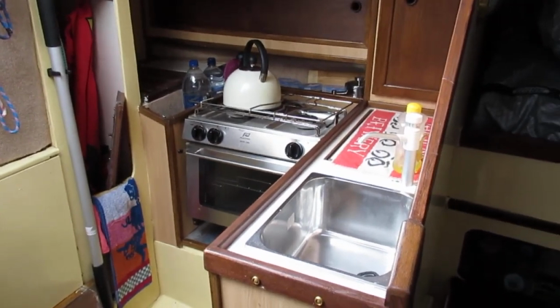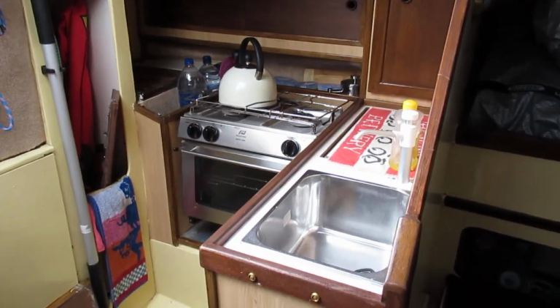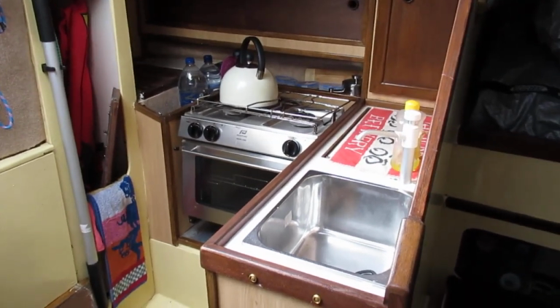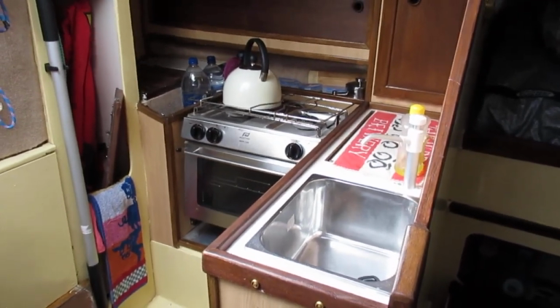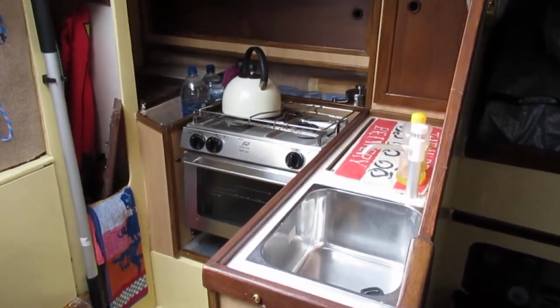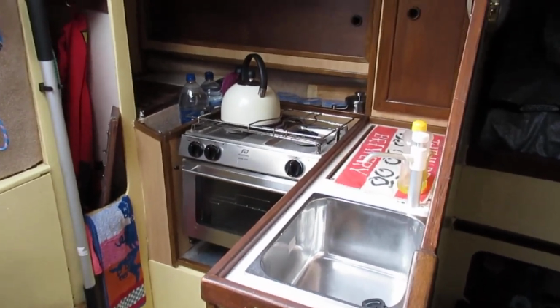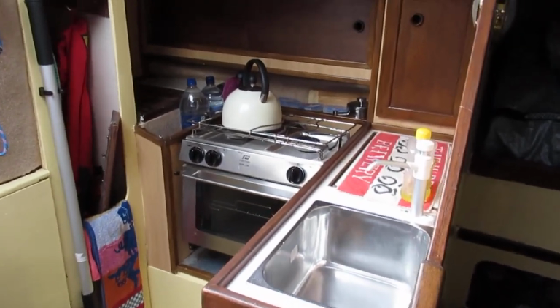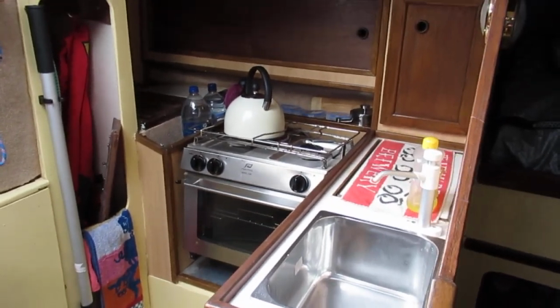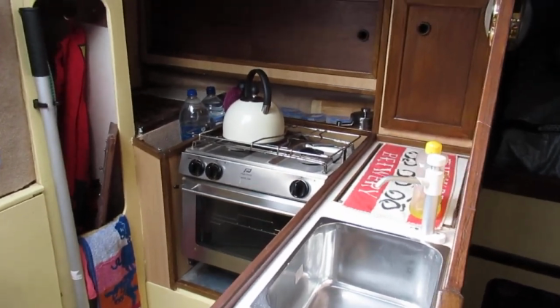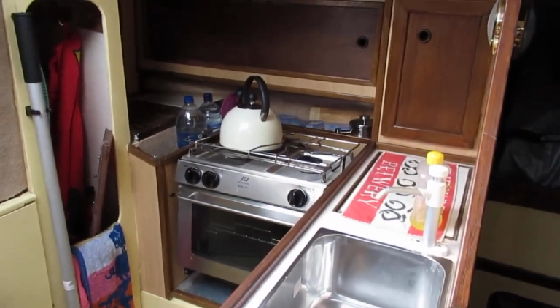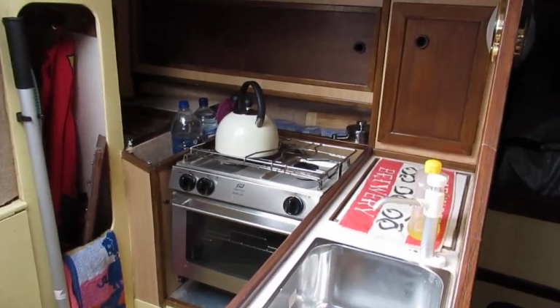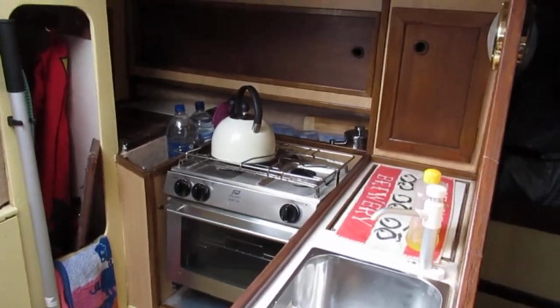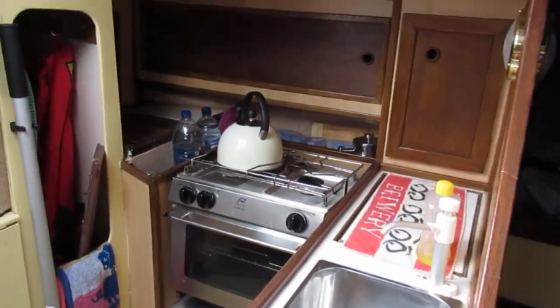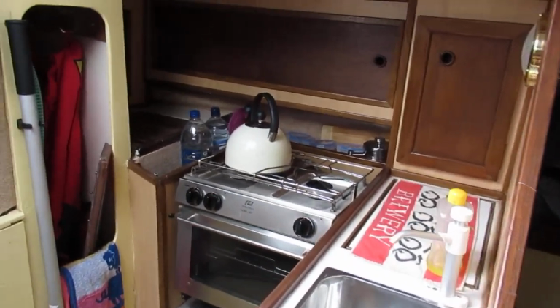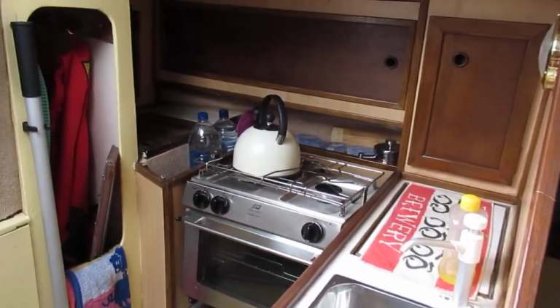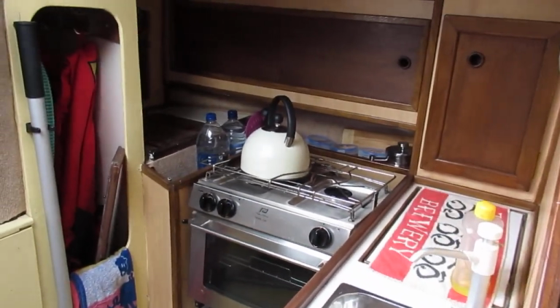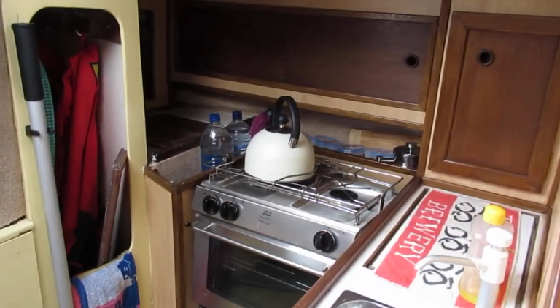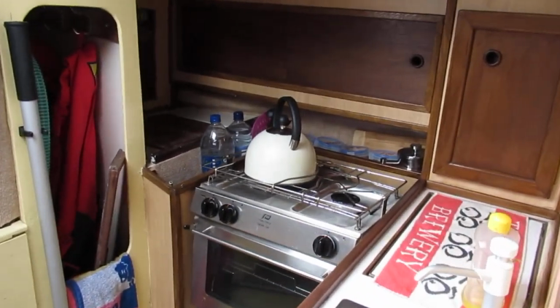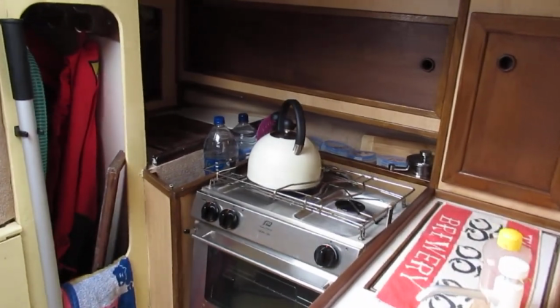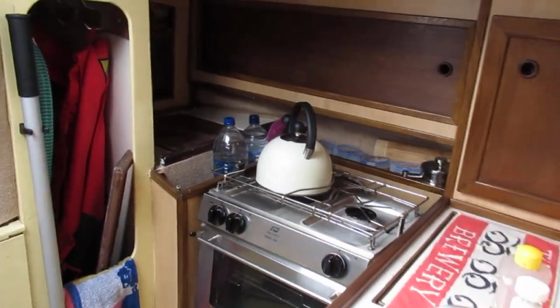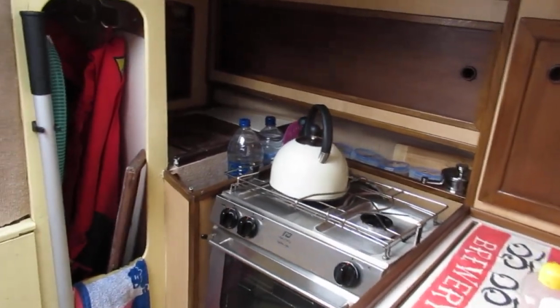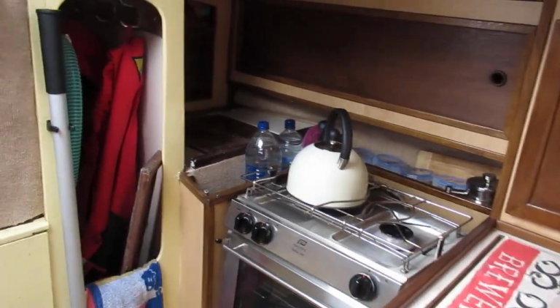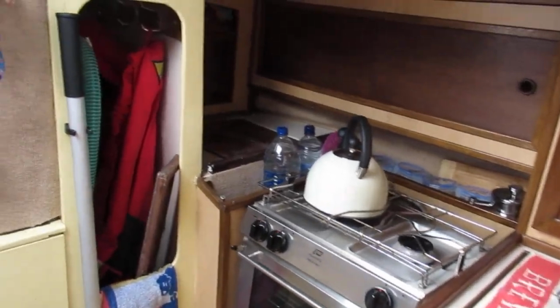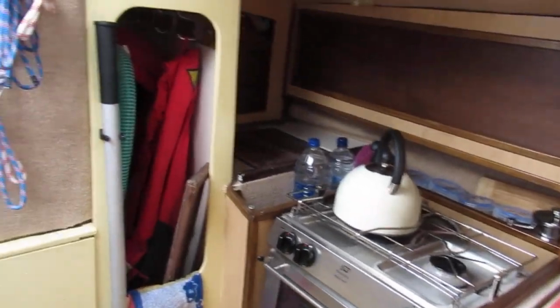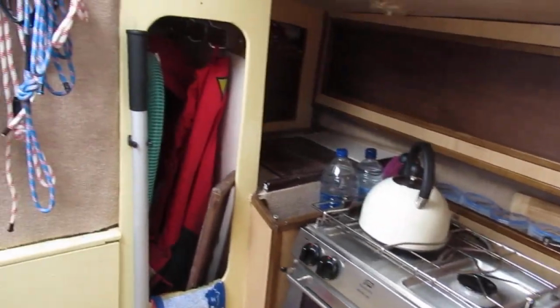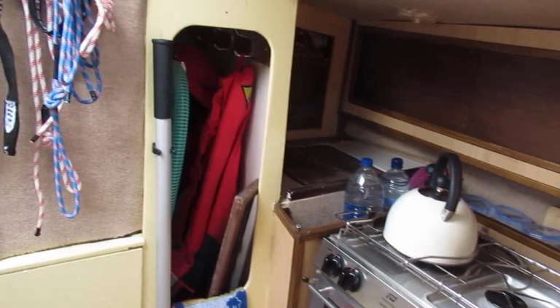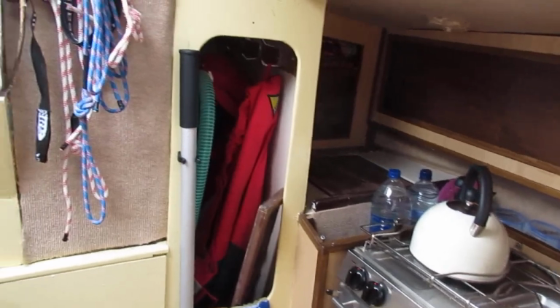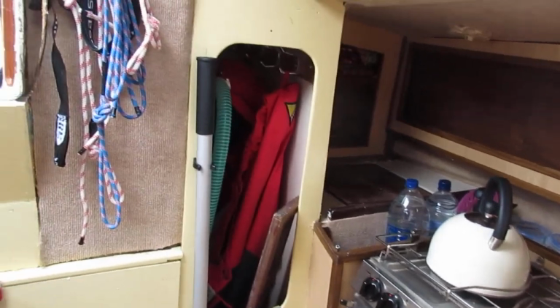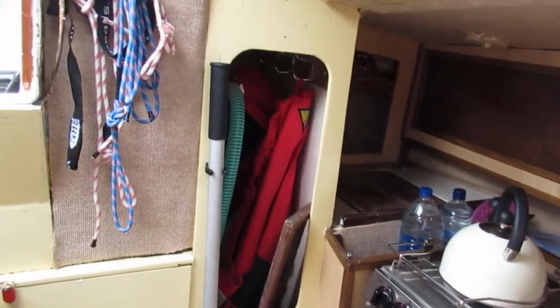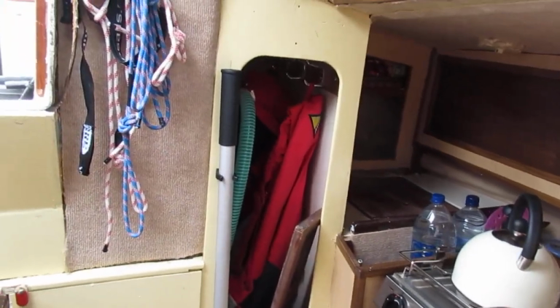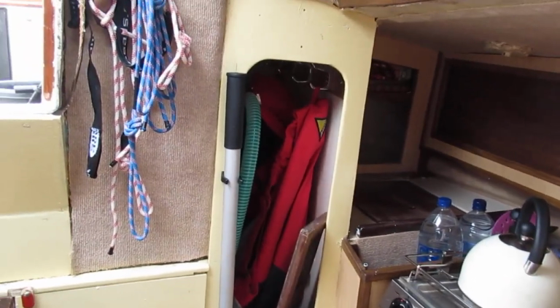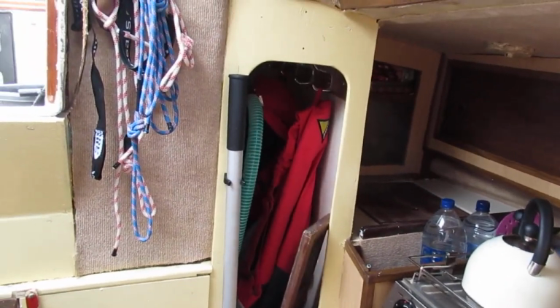We're looking at the galley on the port side there. After that we've got a hanging locker.